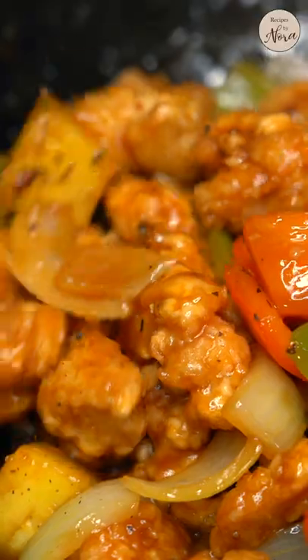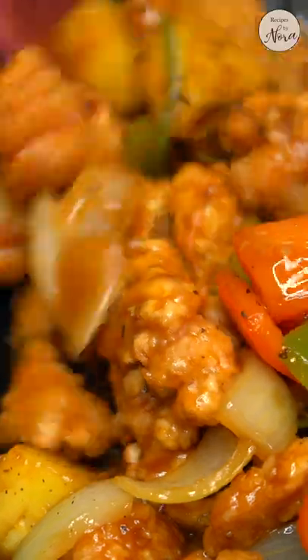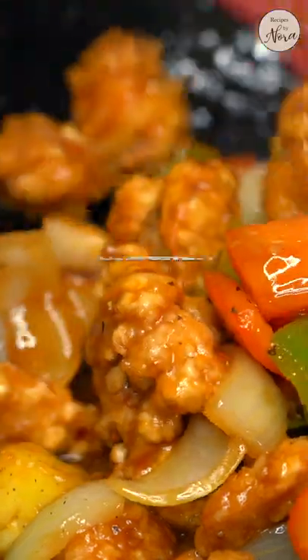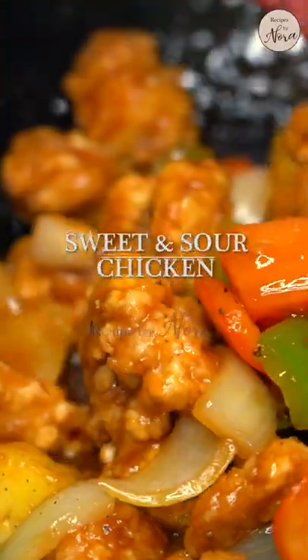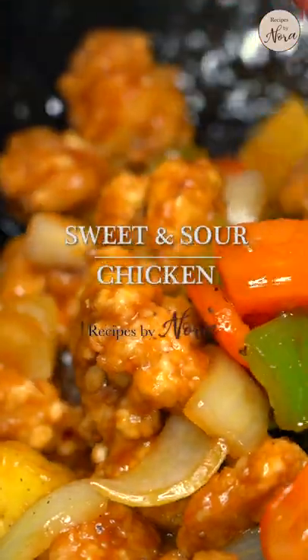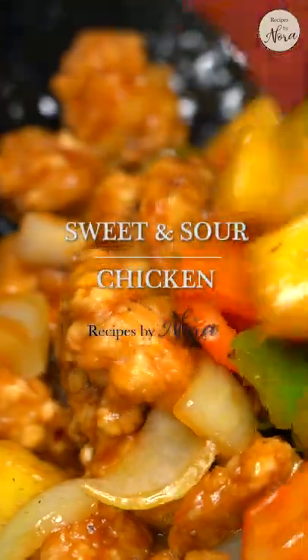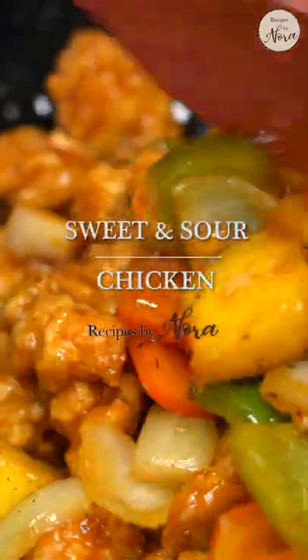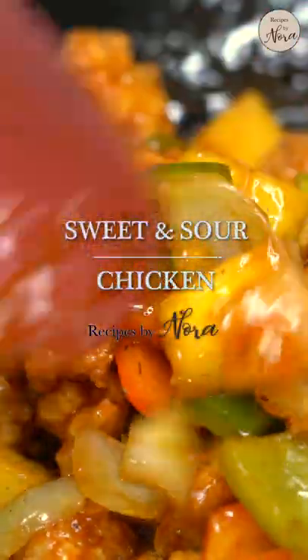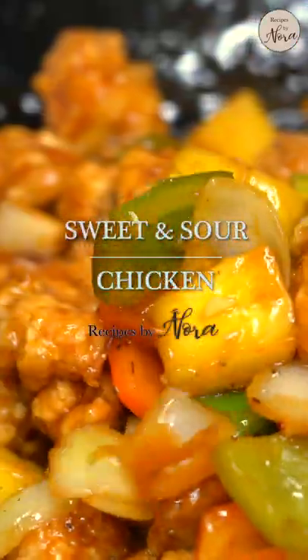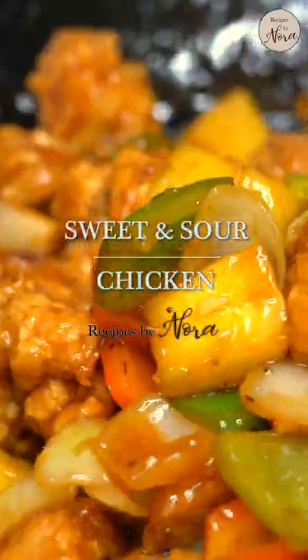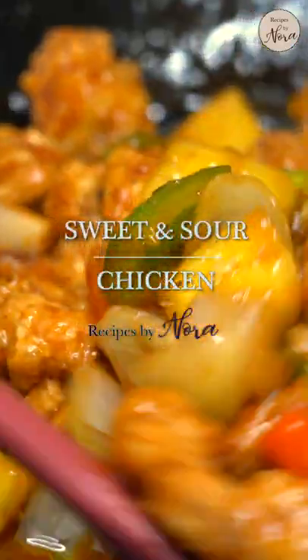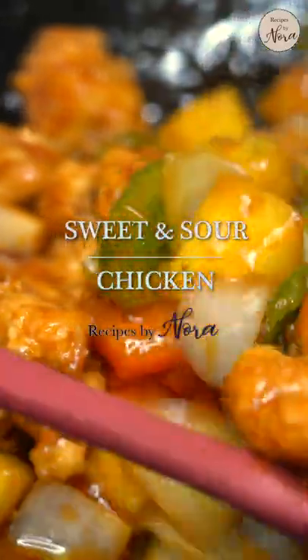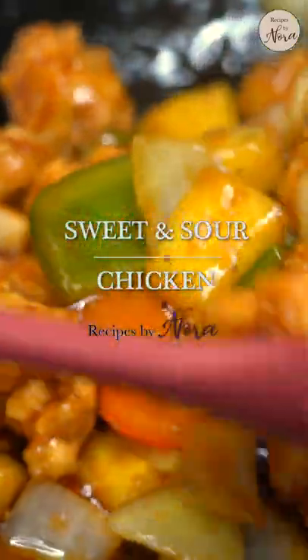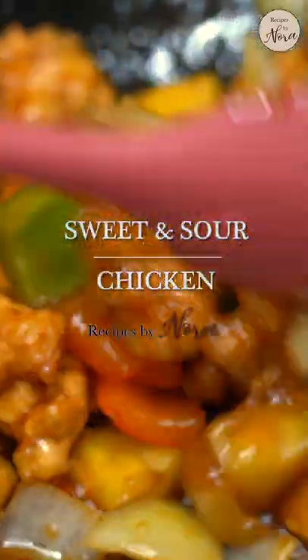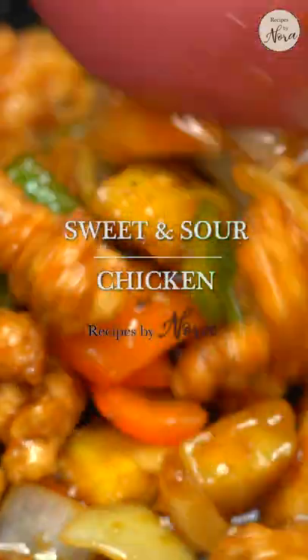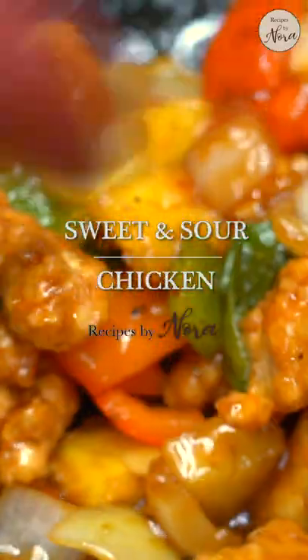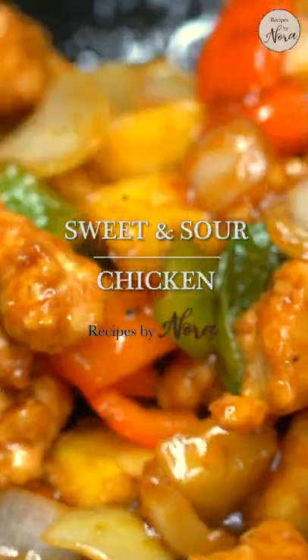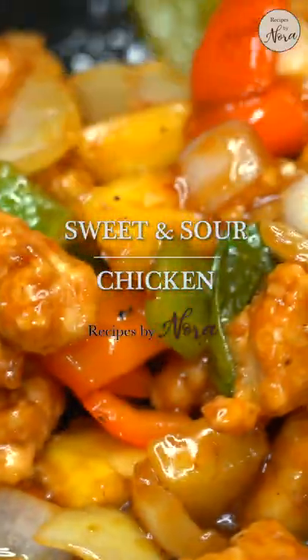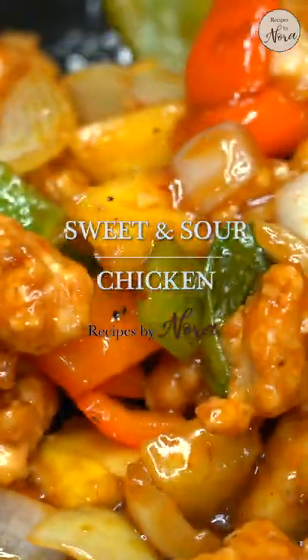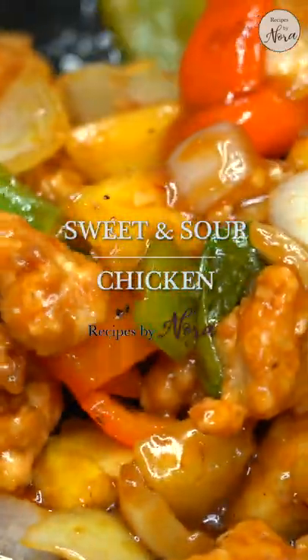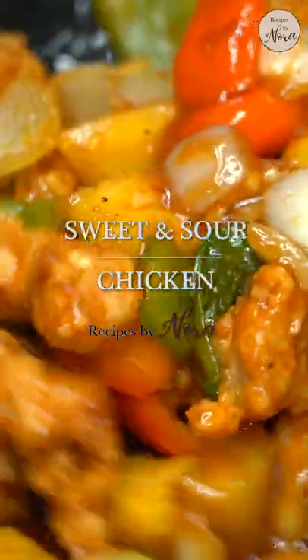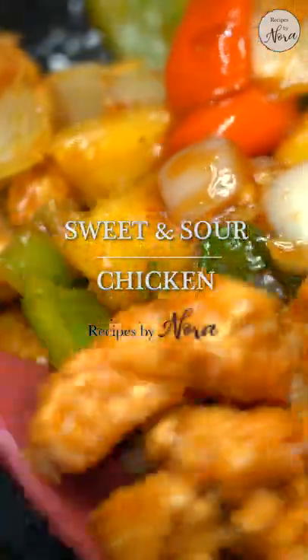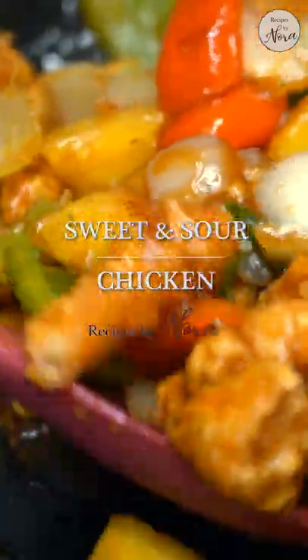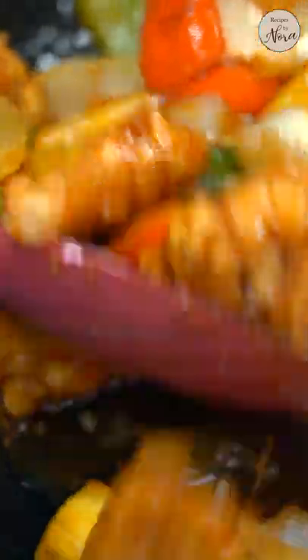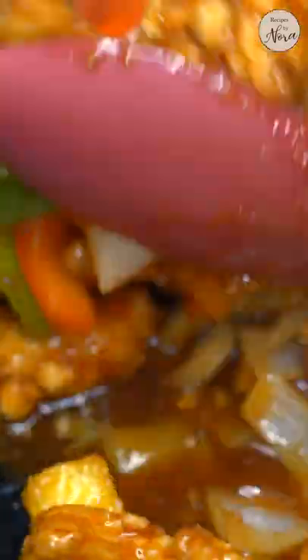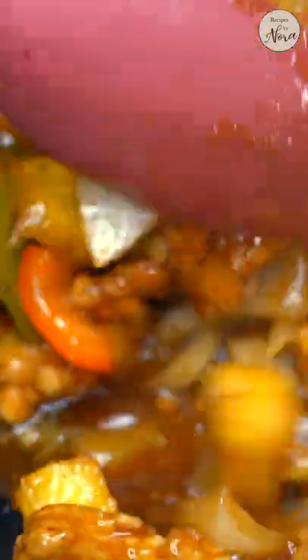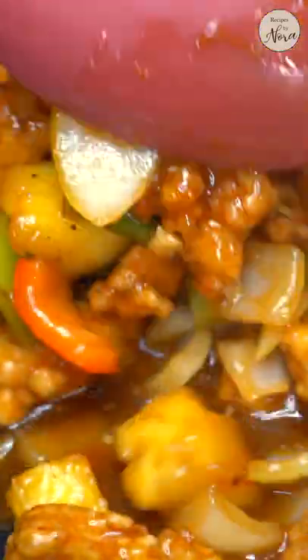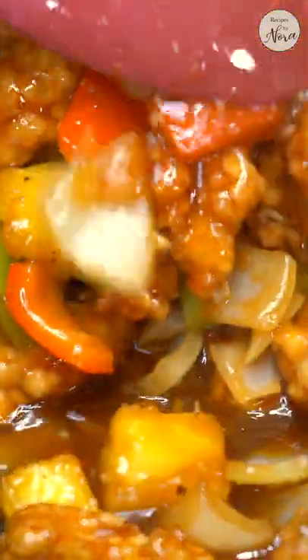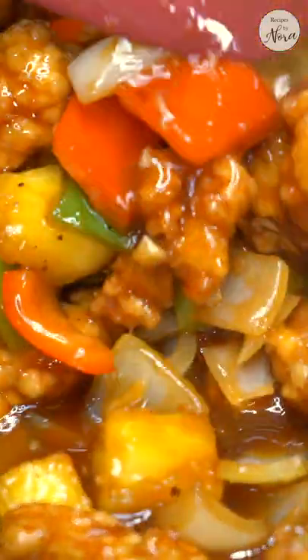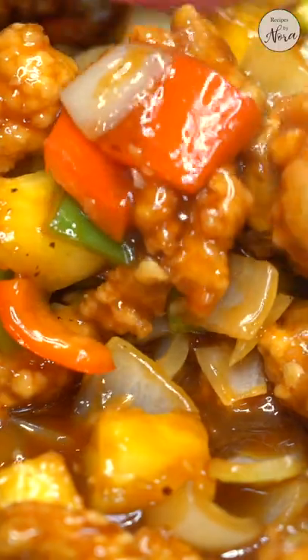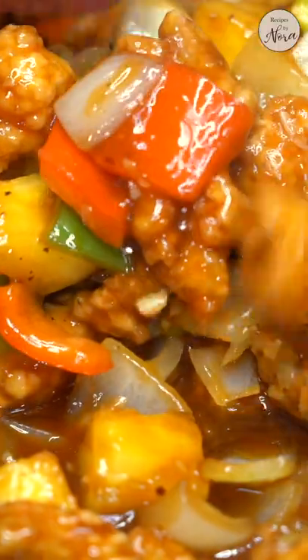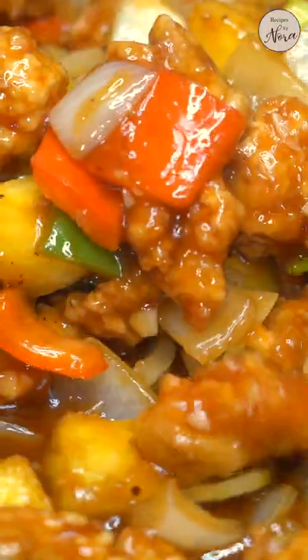This is a sweet and sour chicken recipe that also works for pork, fish, shrimp, or other proteins of your choice.